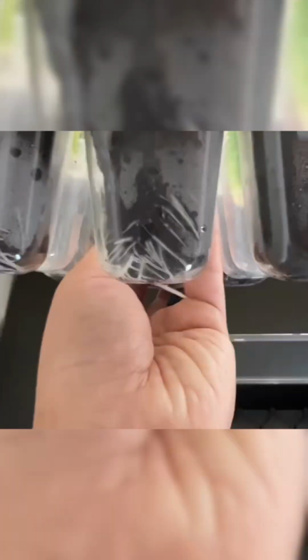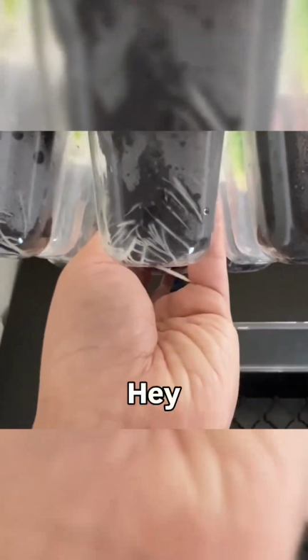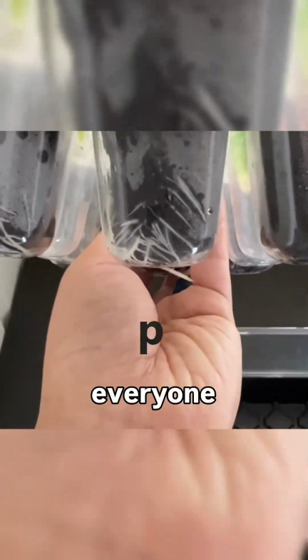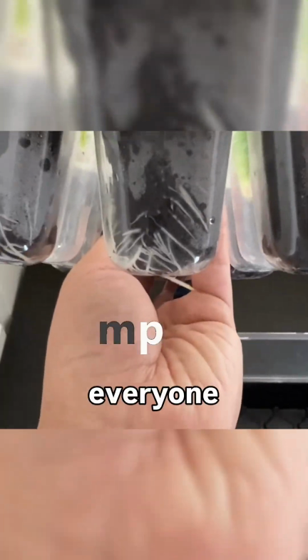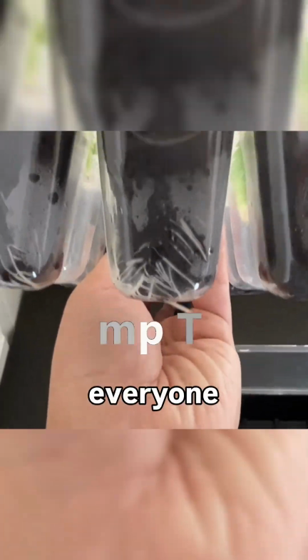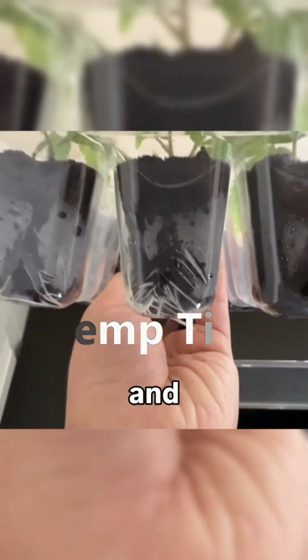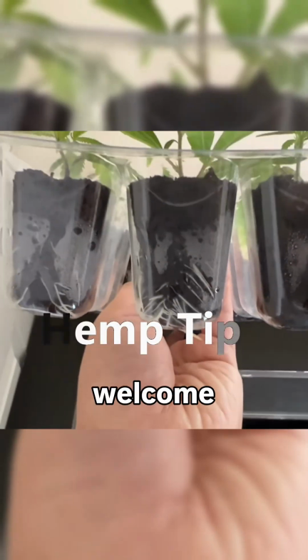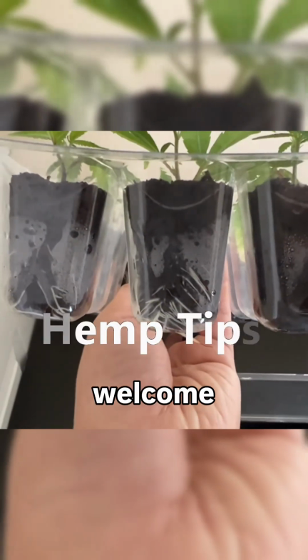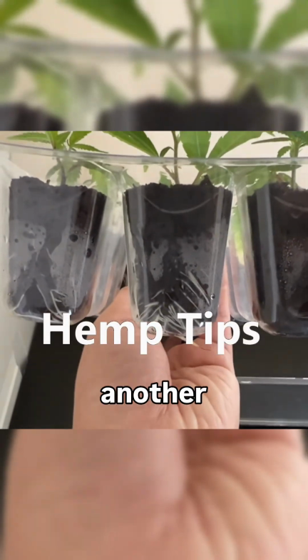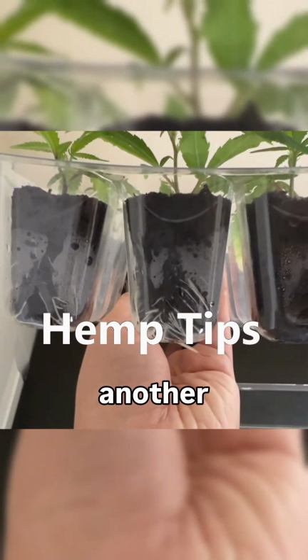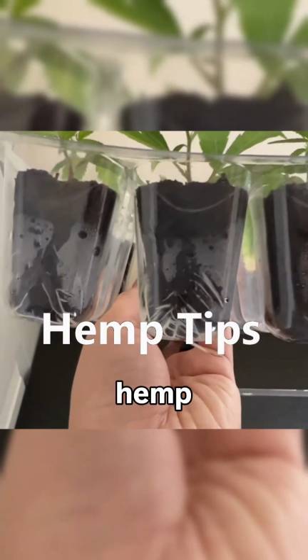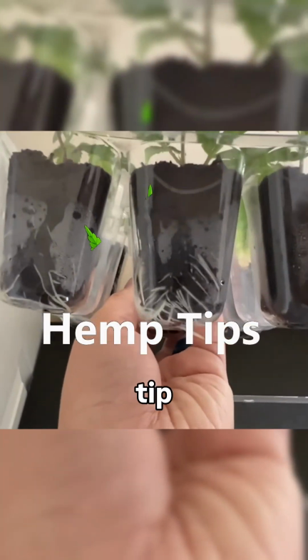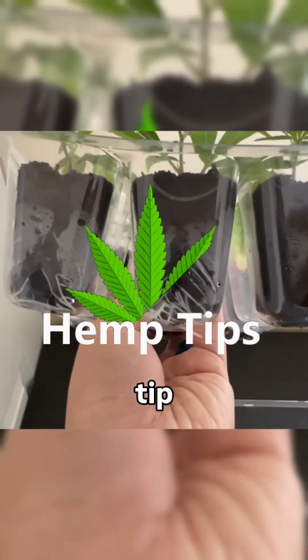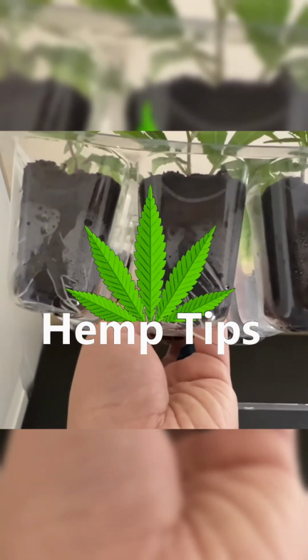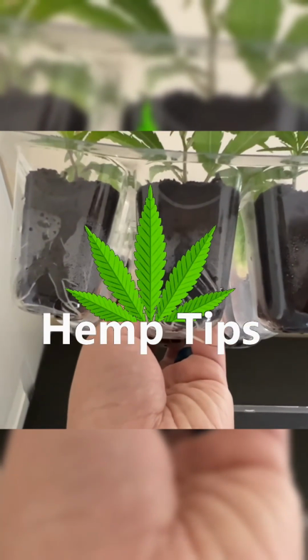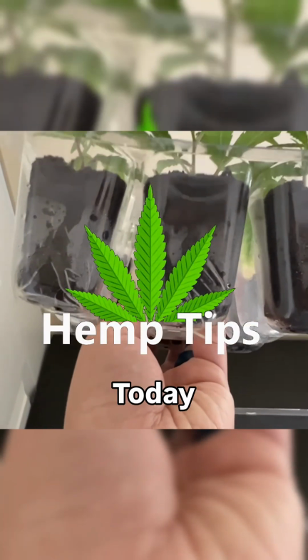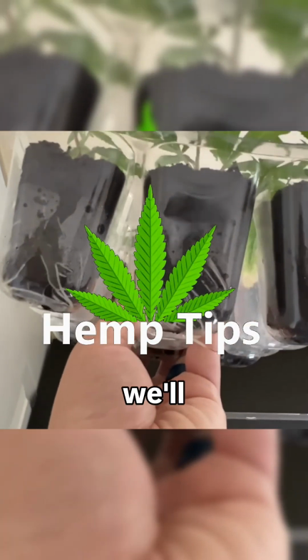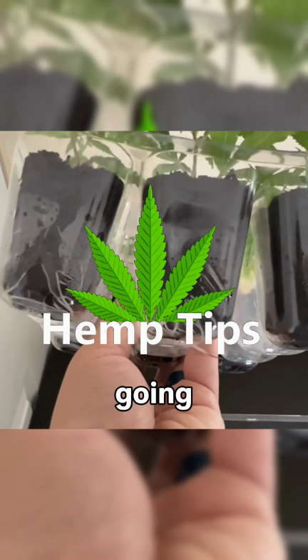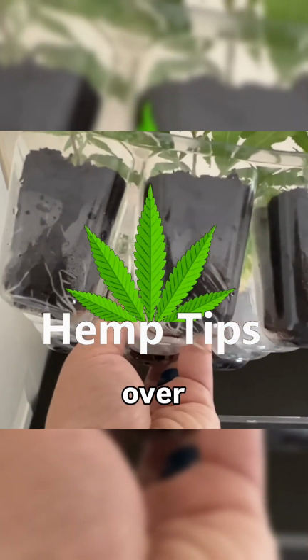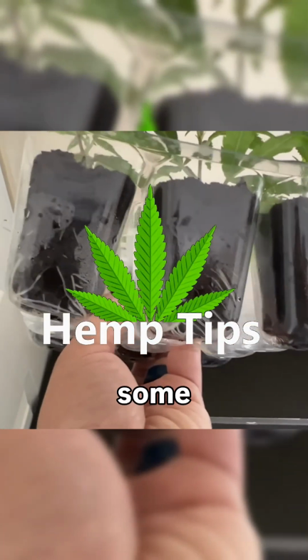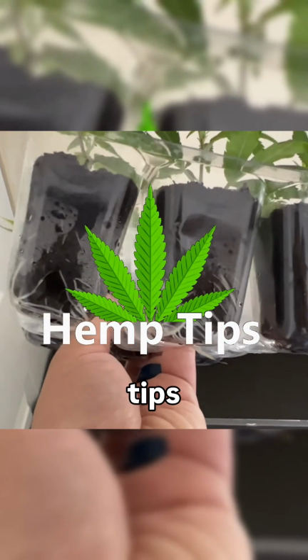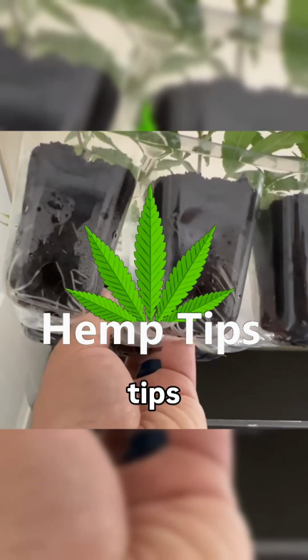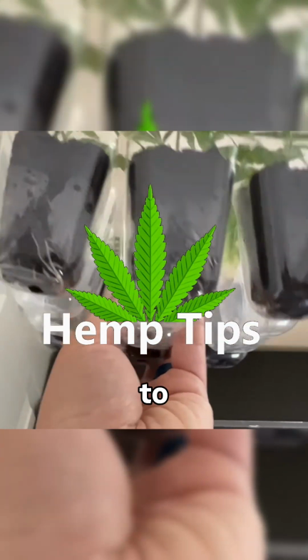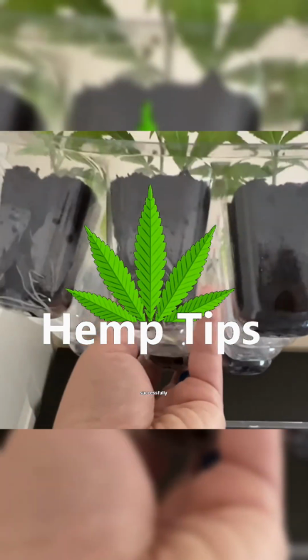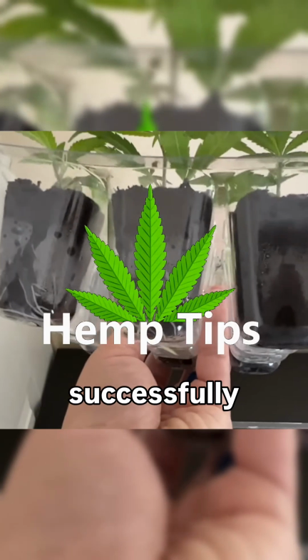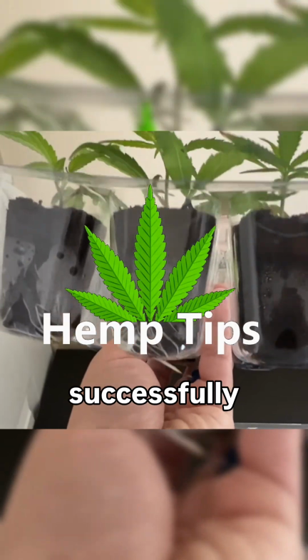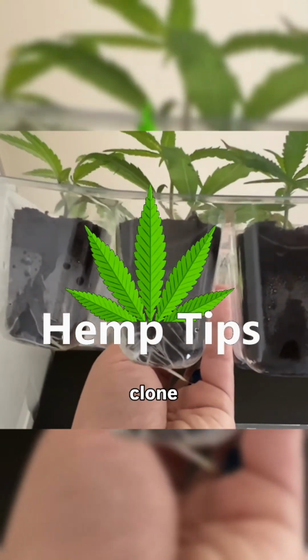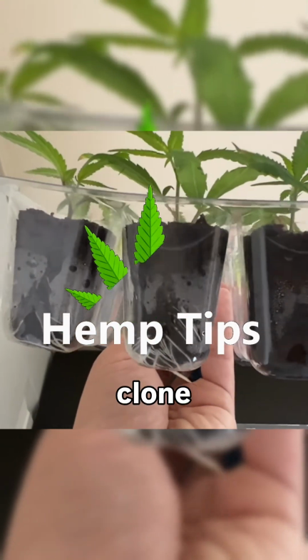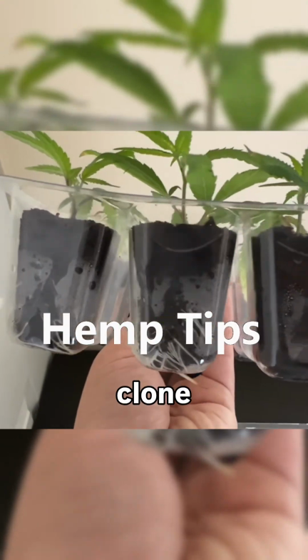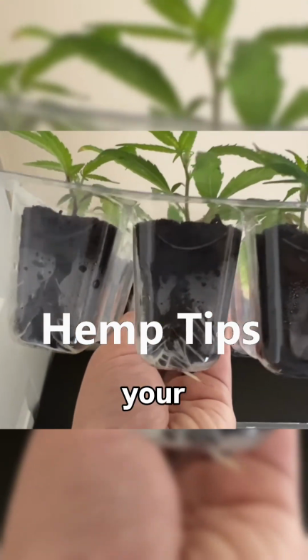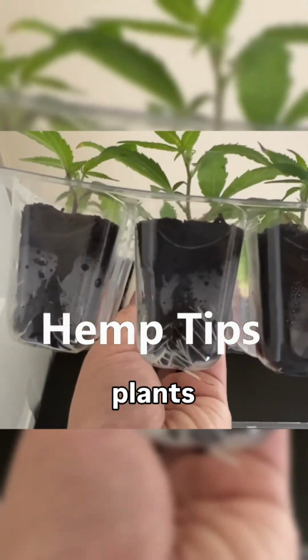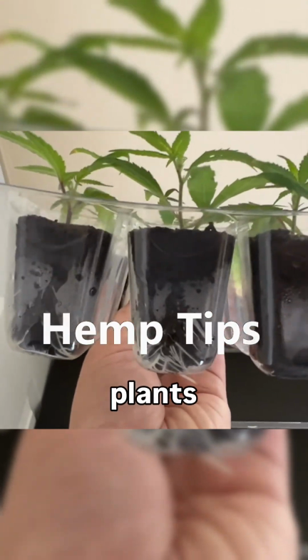Hey everyone, and welcome to another hemp tip. Today we'll be going over some tips to successfully clone your plants.